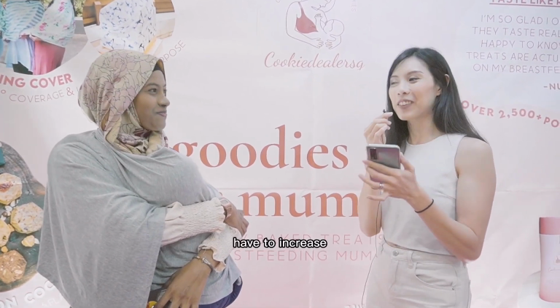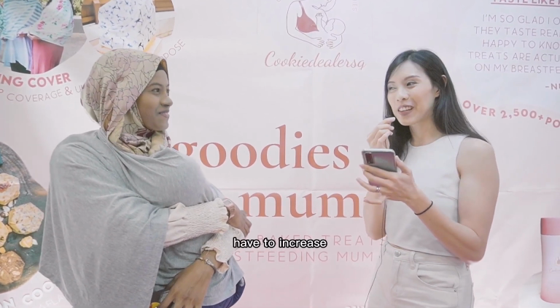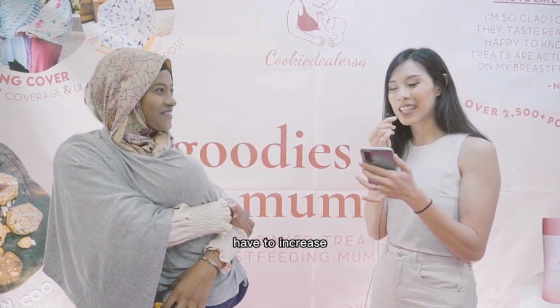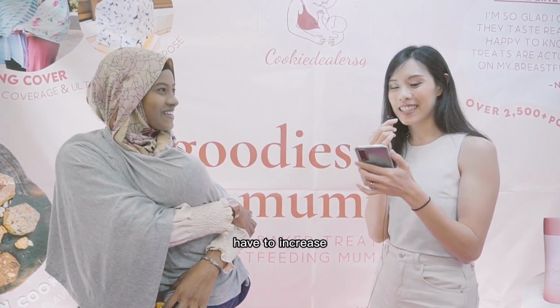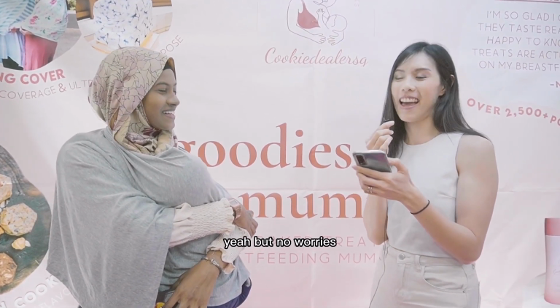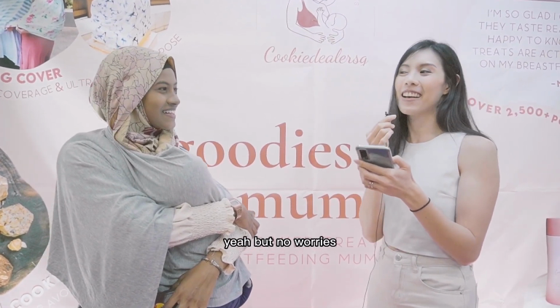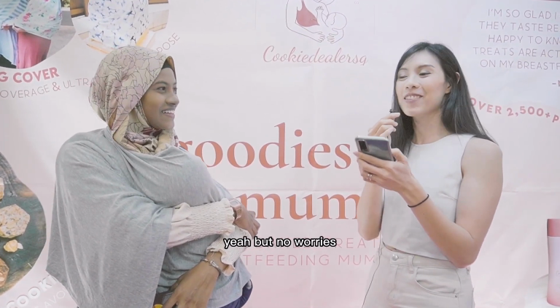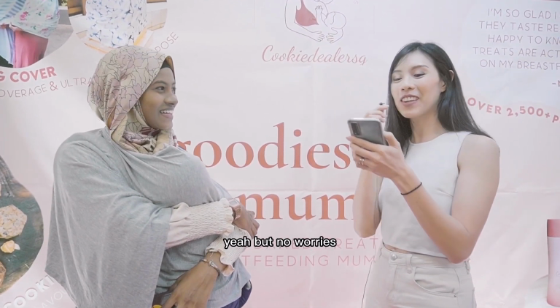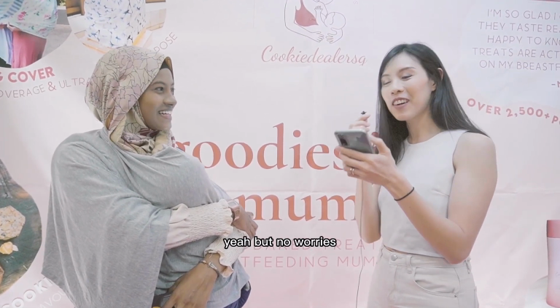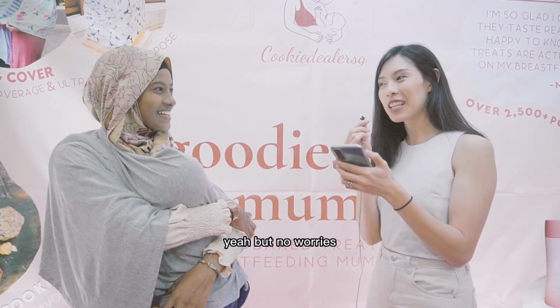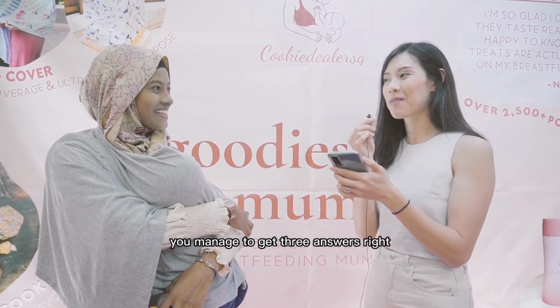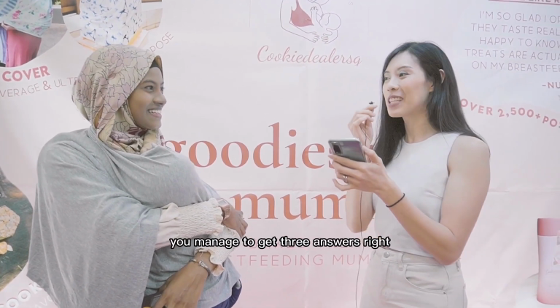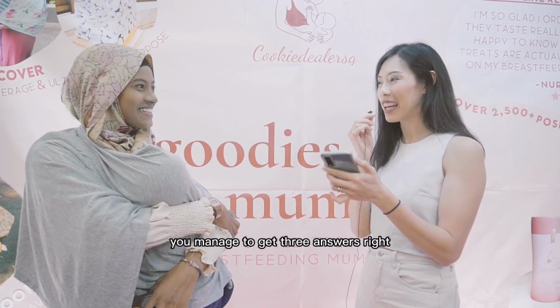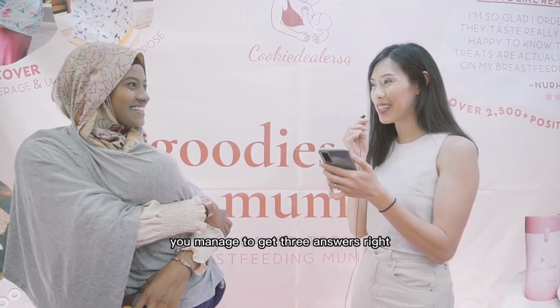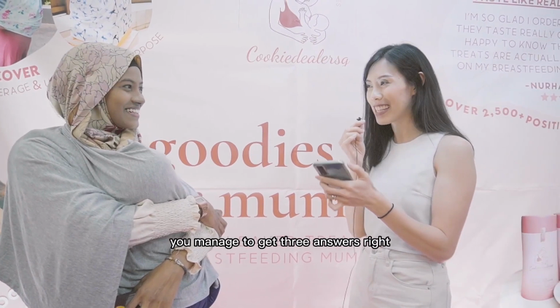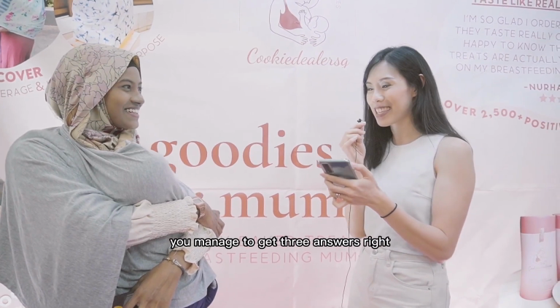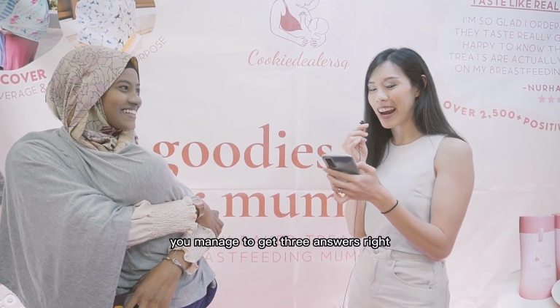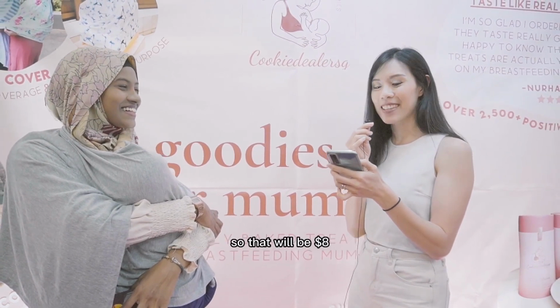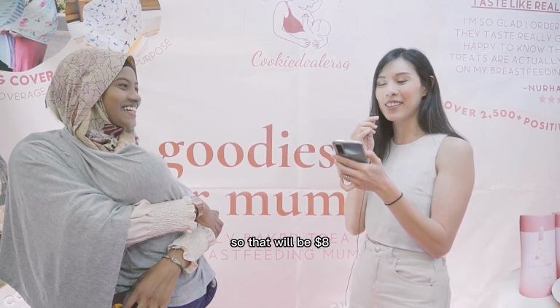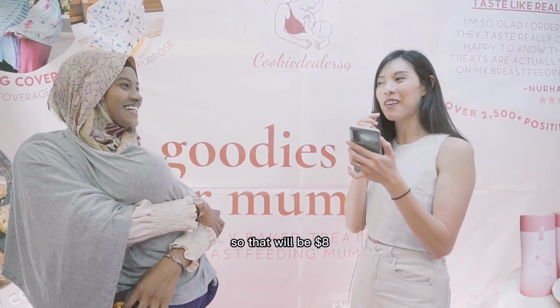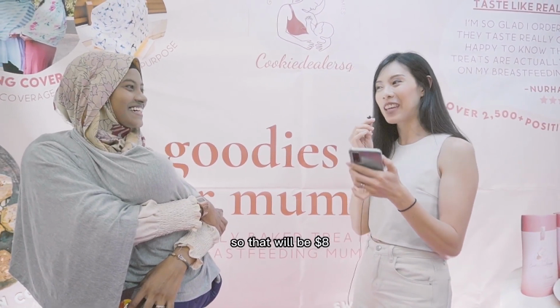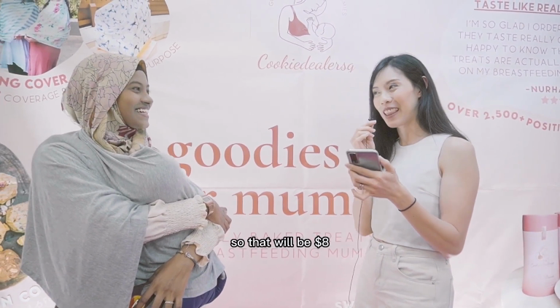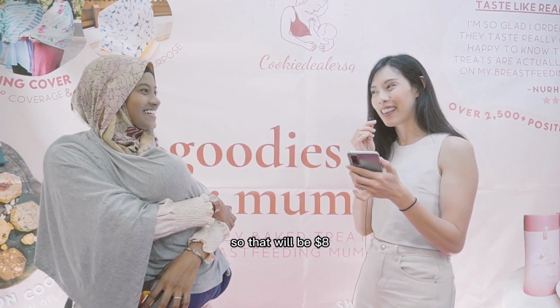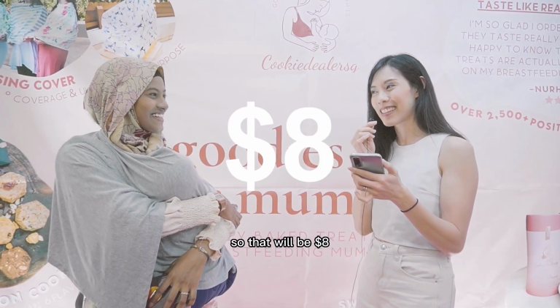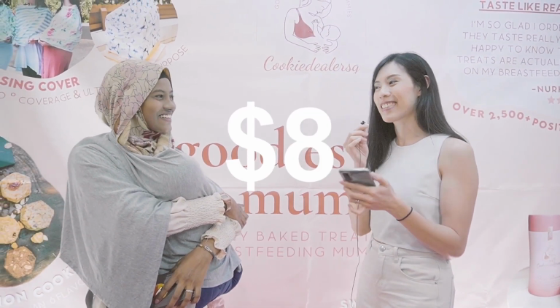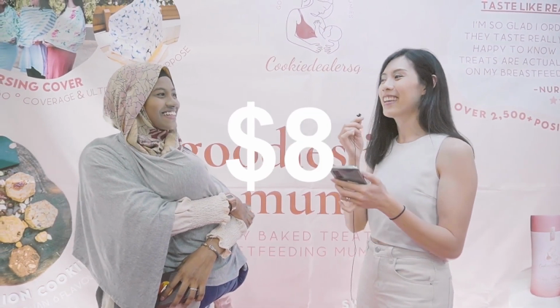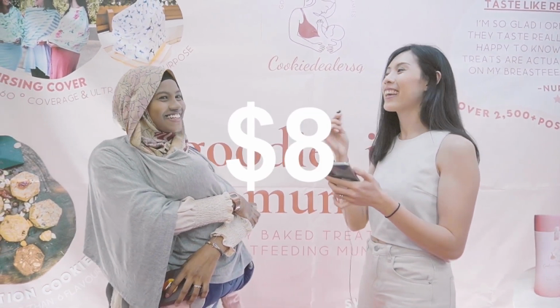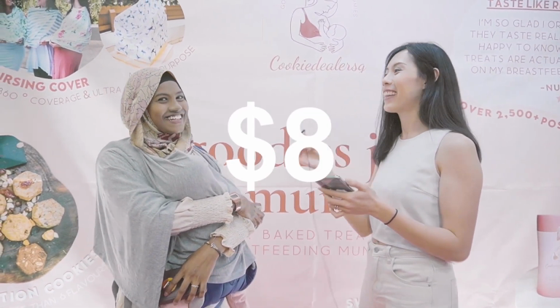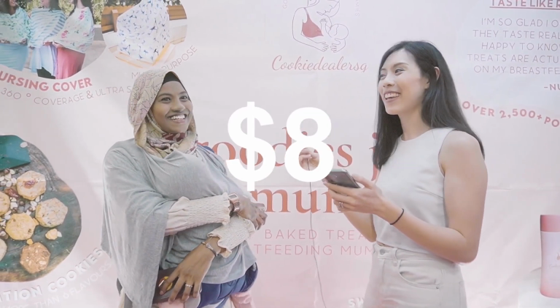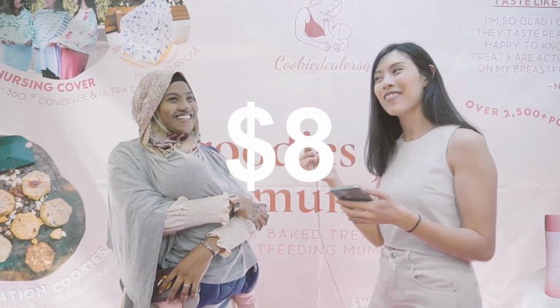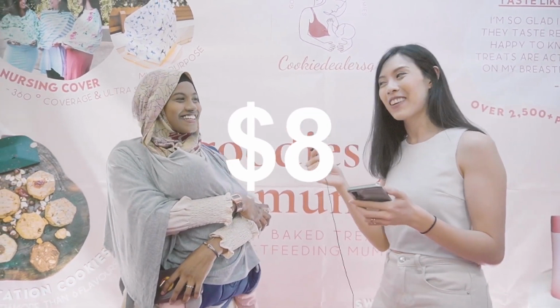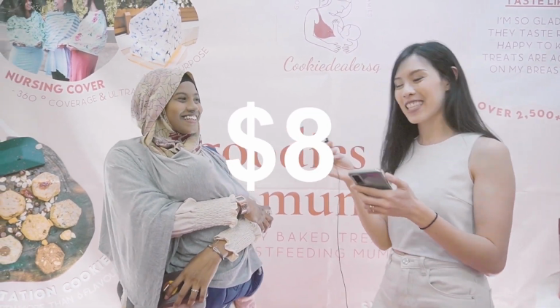To increase supply. So no worries, you managed to get three answers, right? So that will be $8. Thank you for participating.